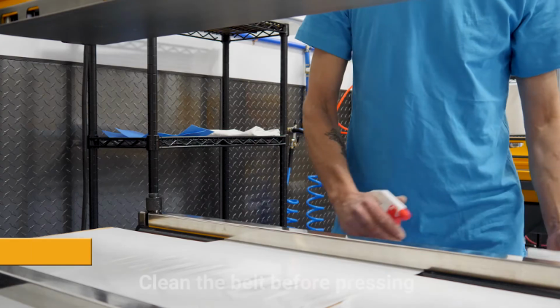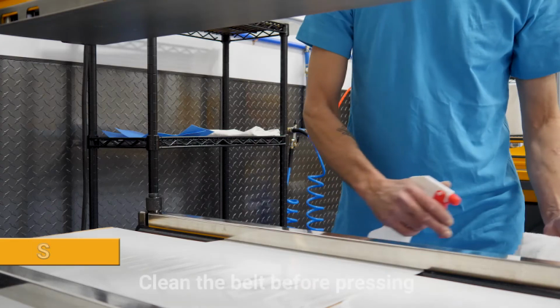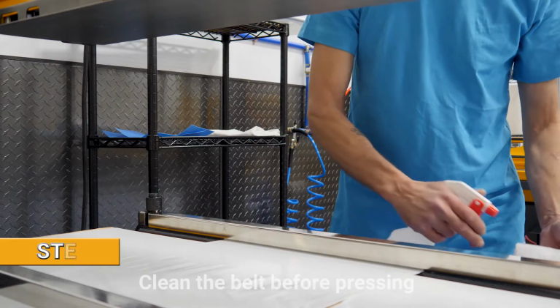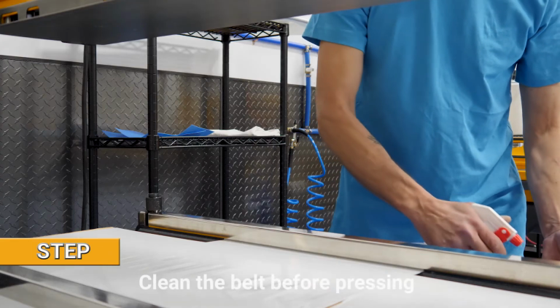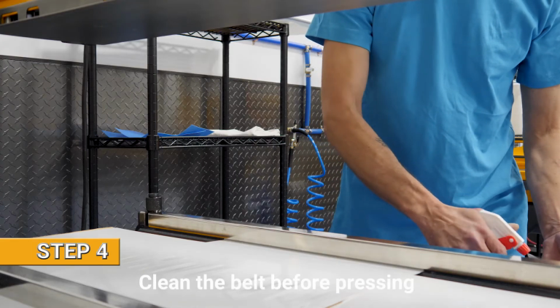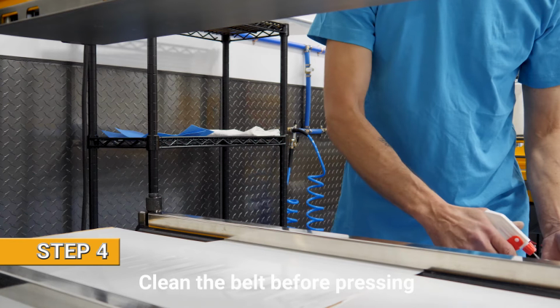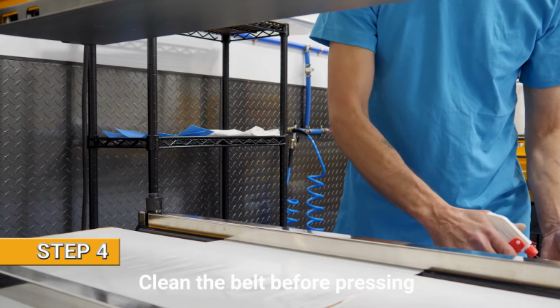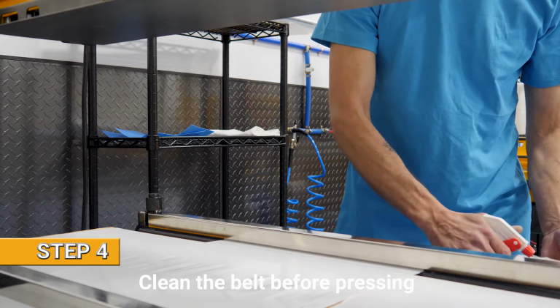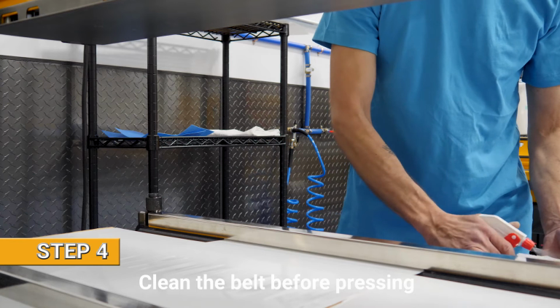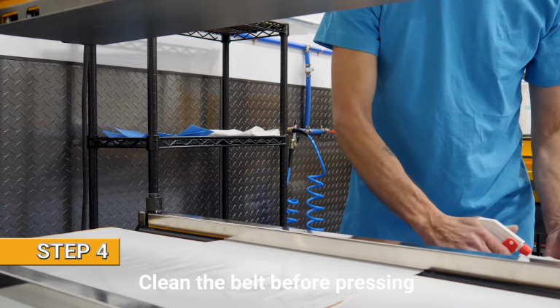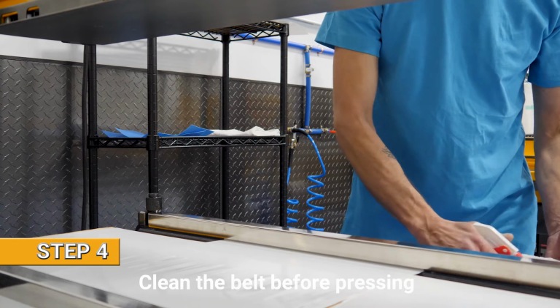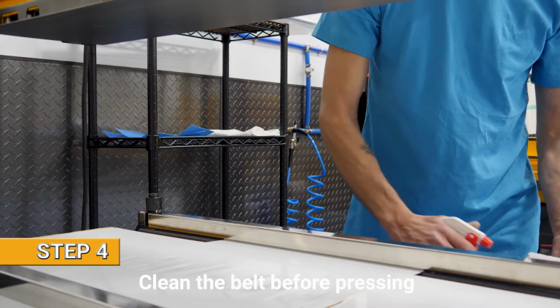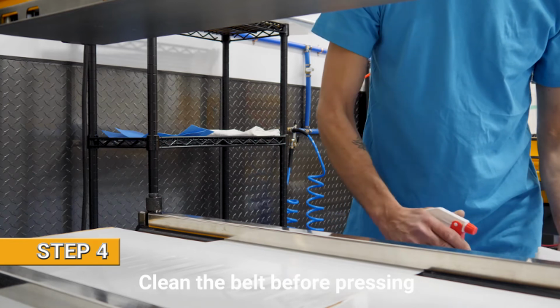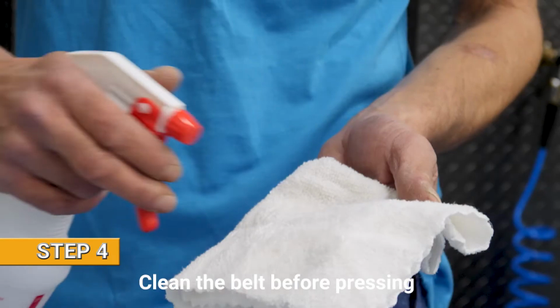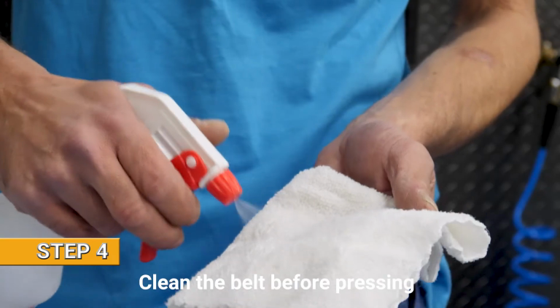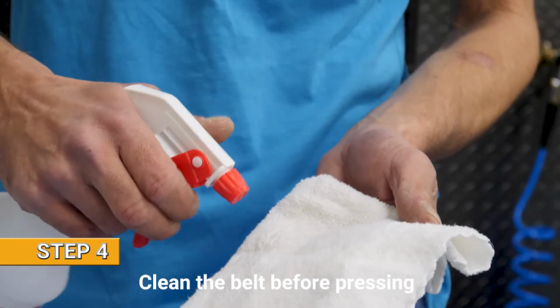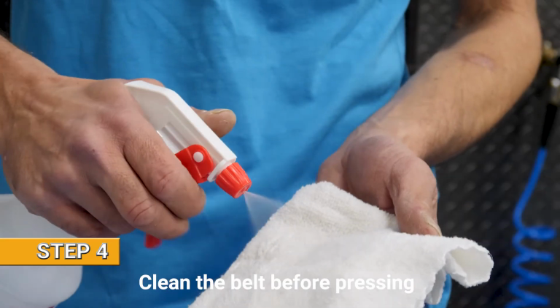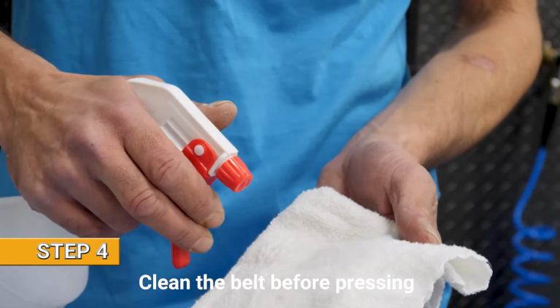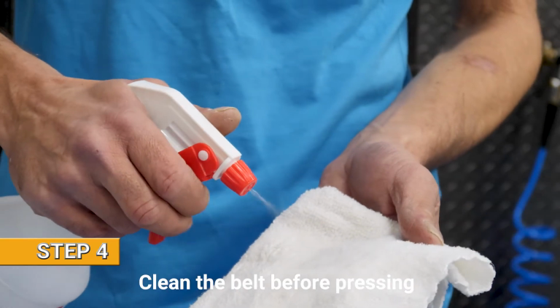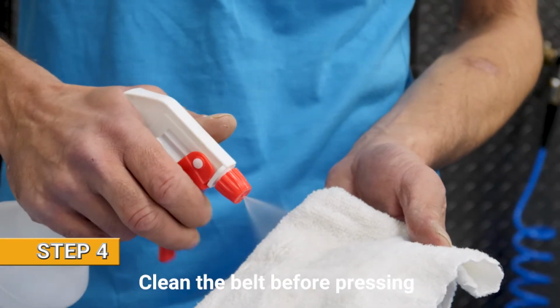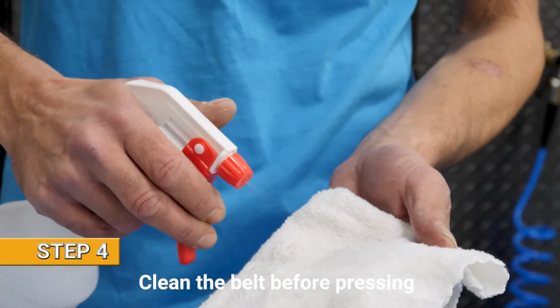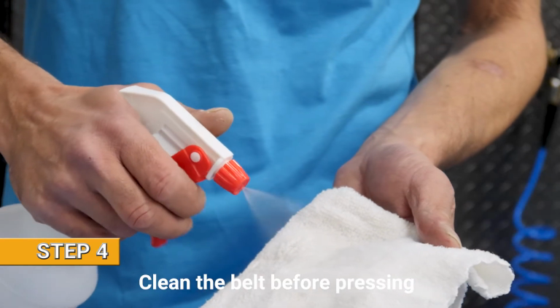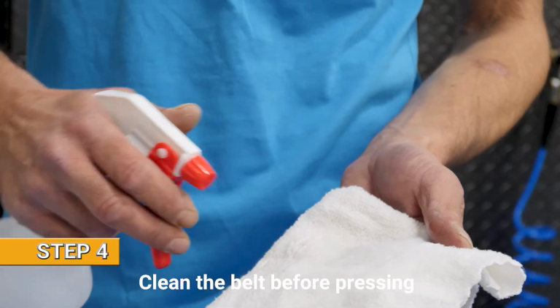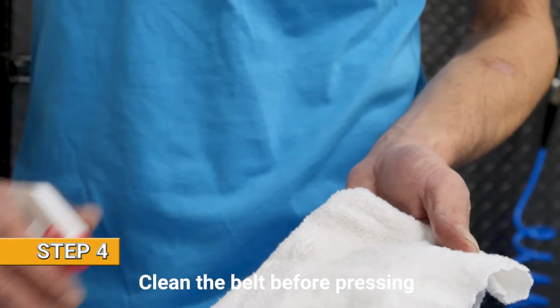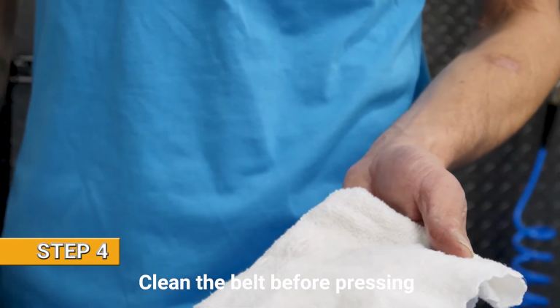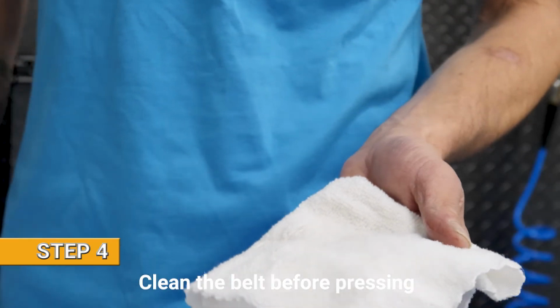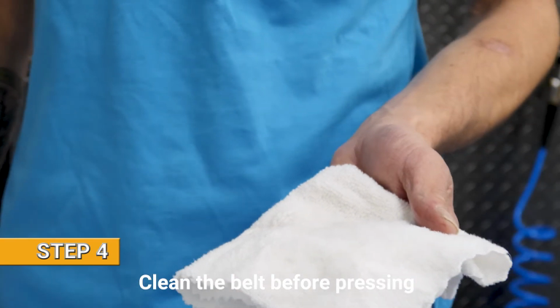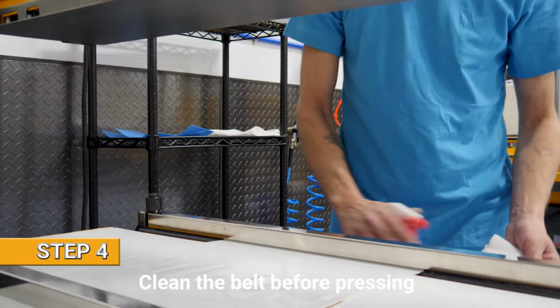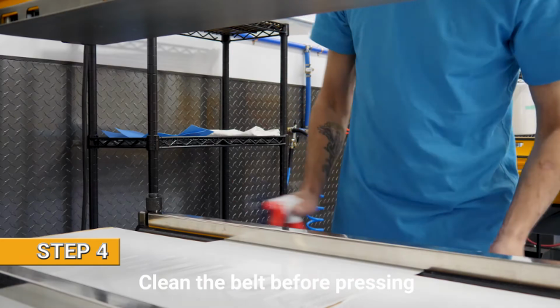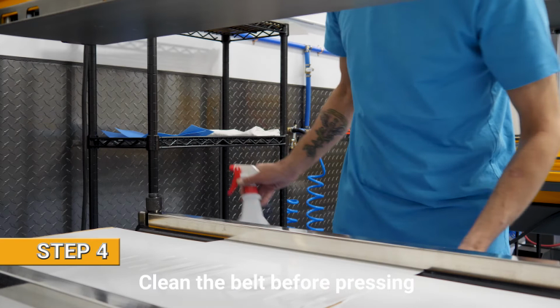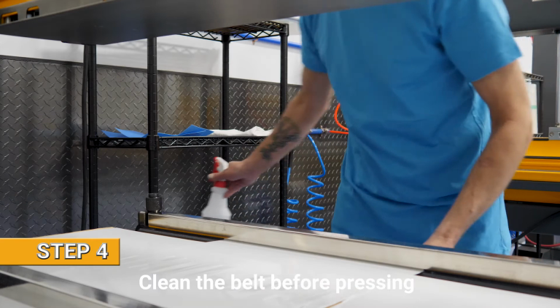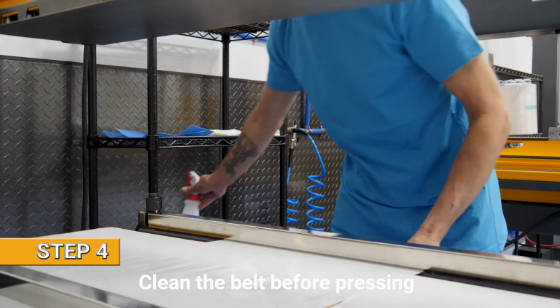And now we clean the belt. Here at Eno we use 100% alcohol and we spray it directly on the rag rather than the belt.